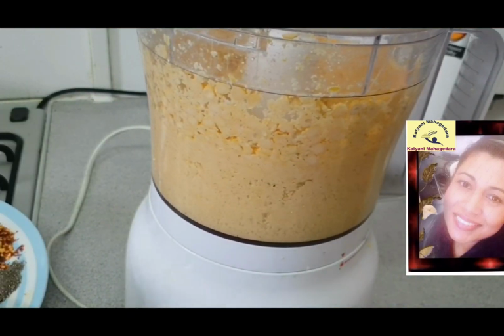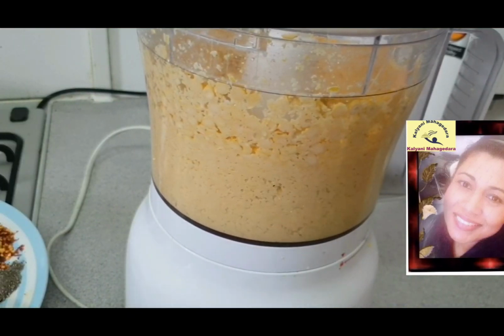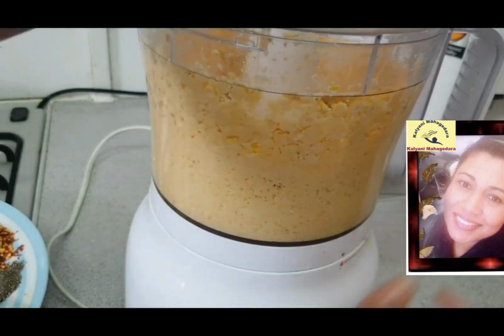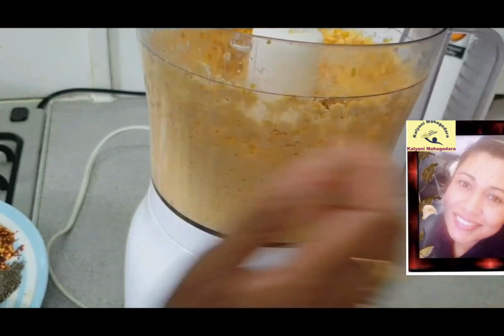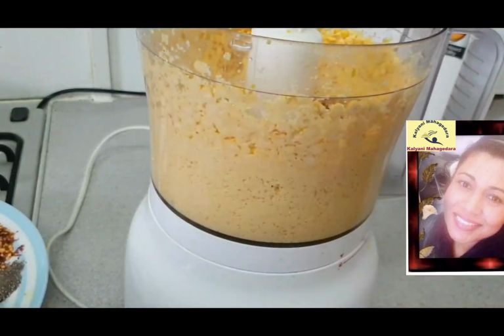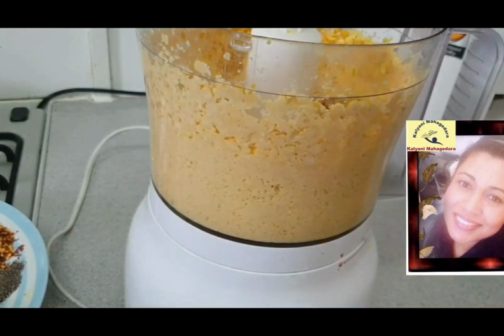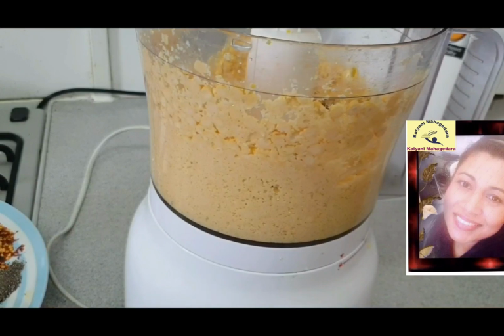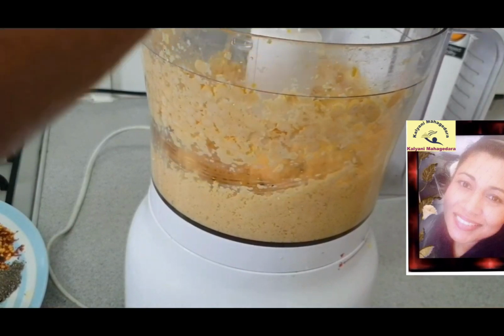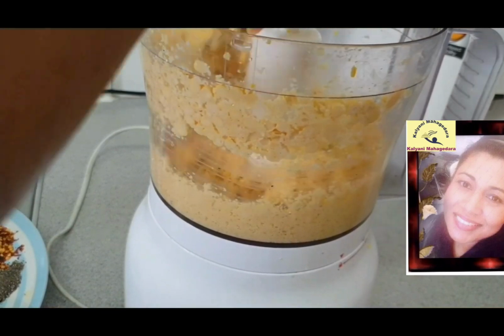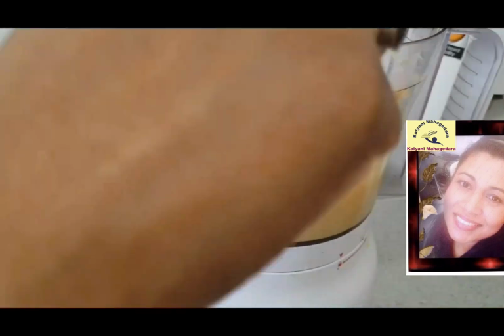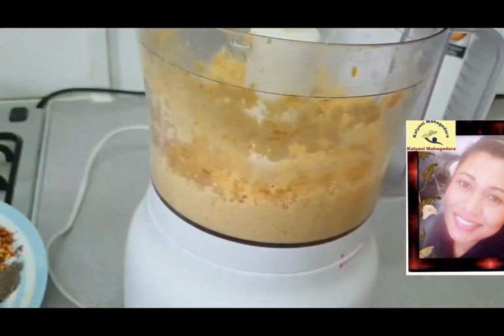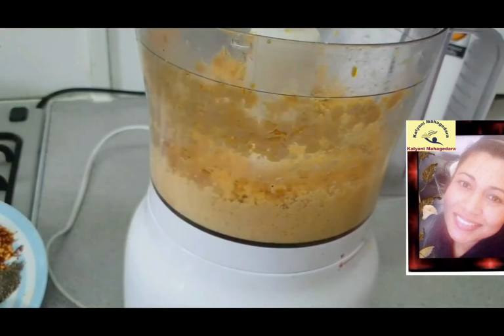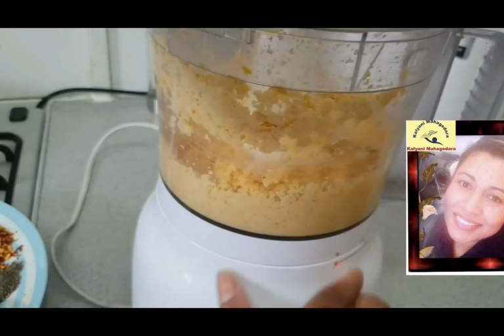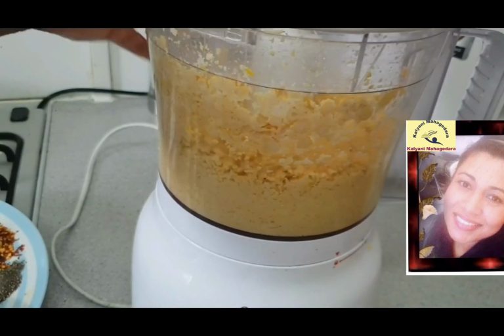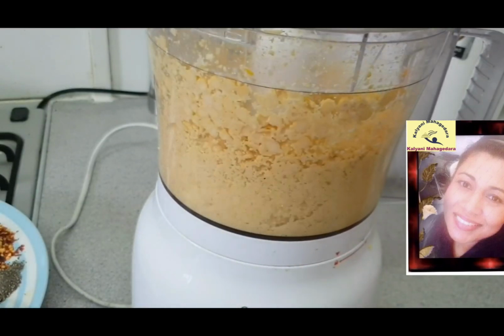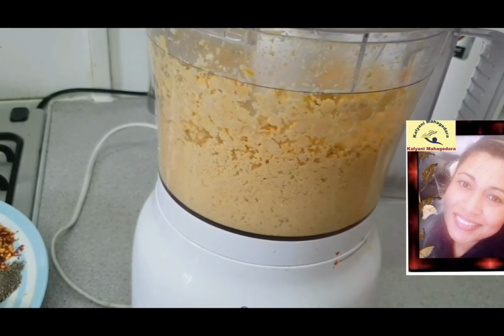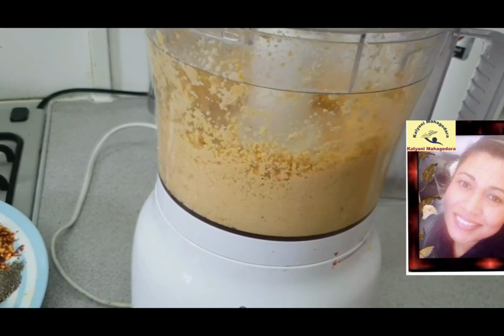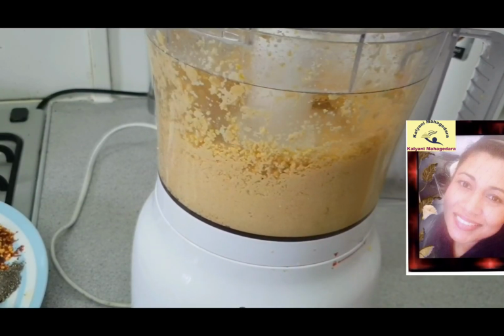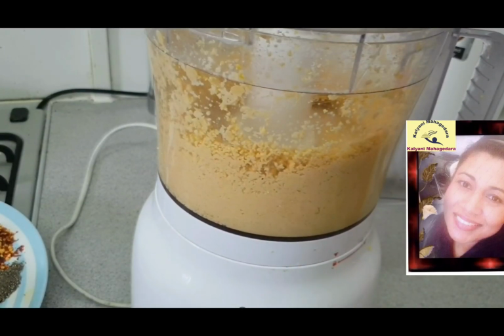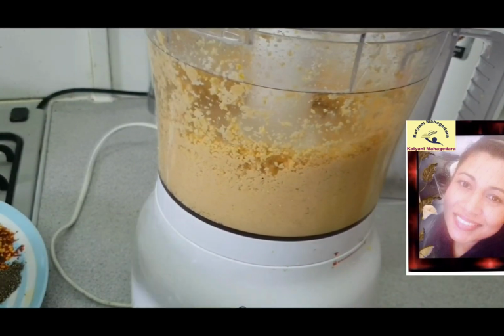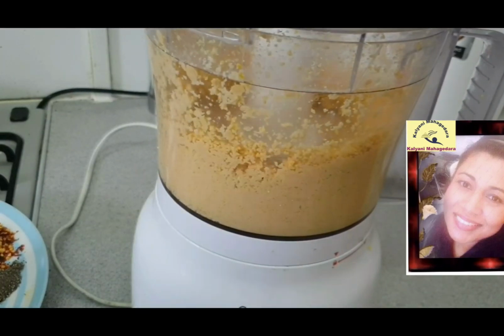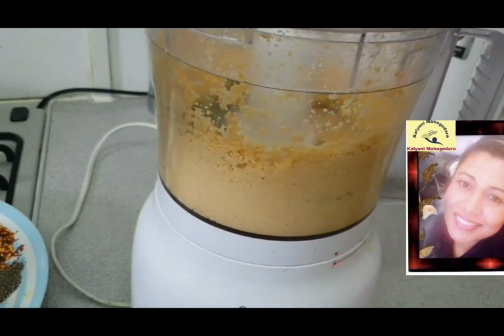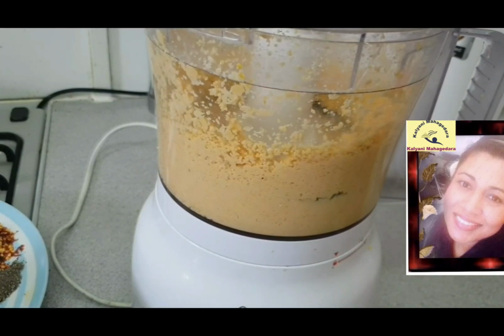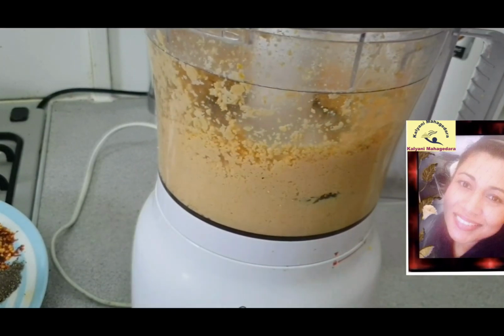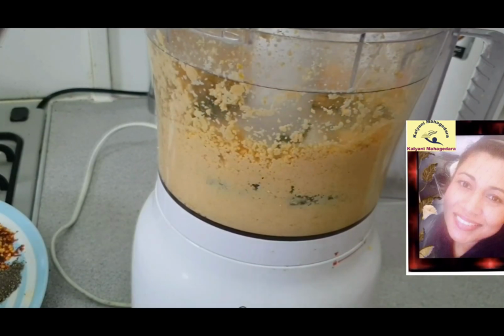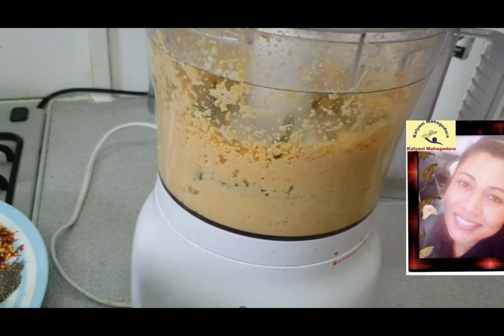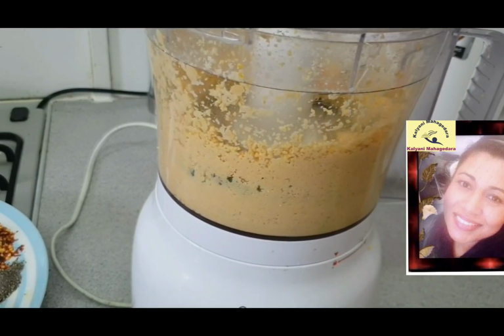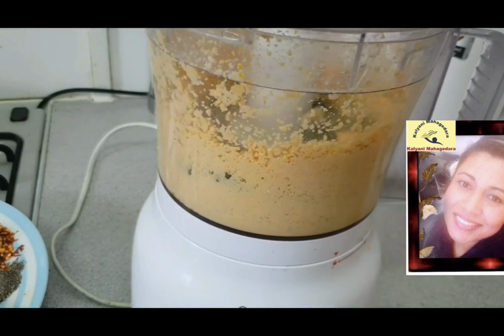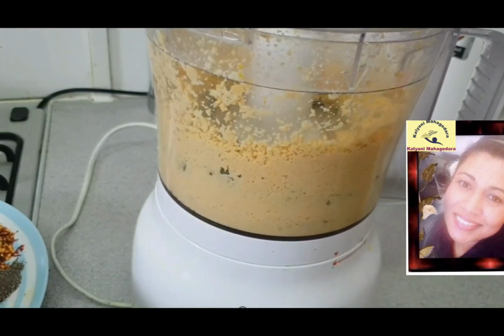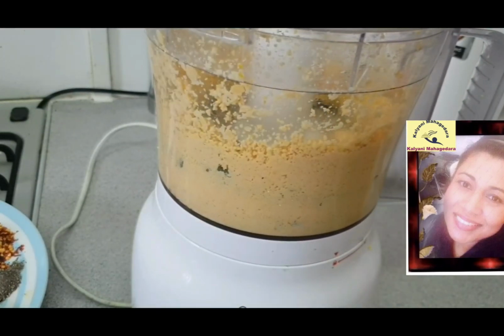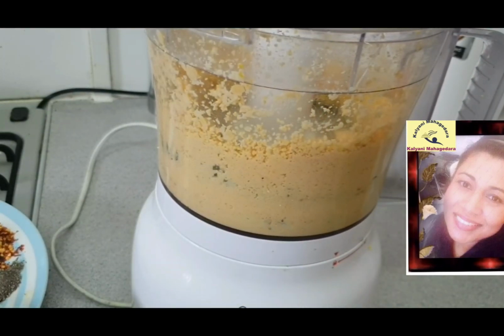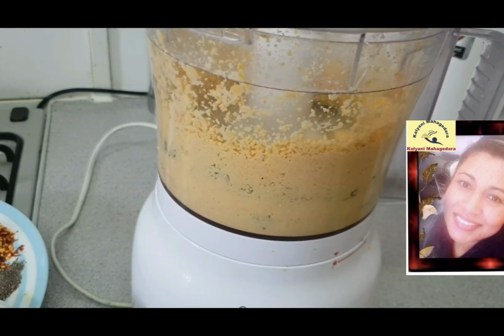And for the third portion, I didn't grind at all. I use it as it is.